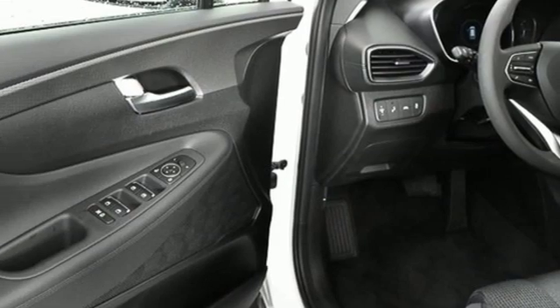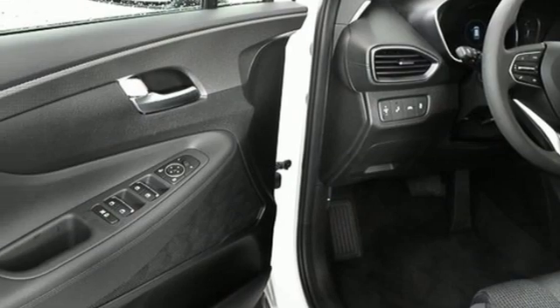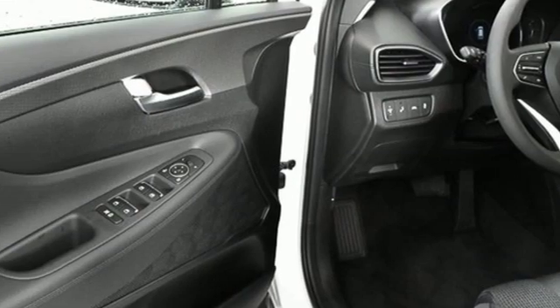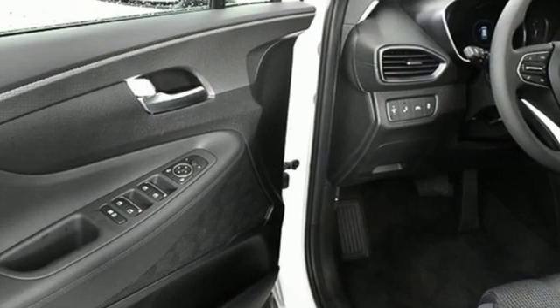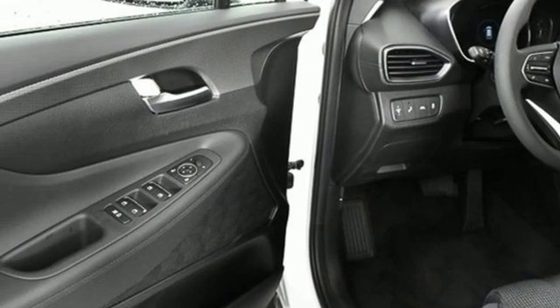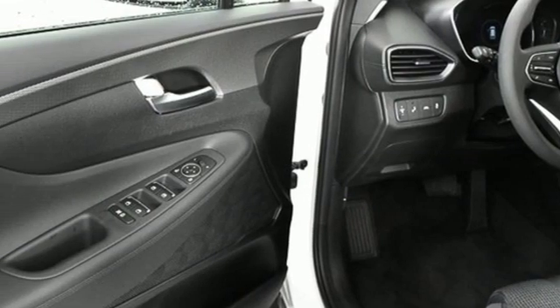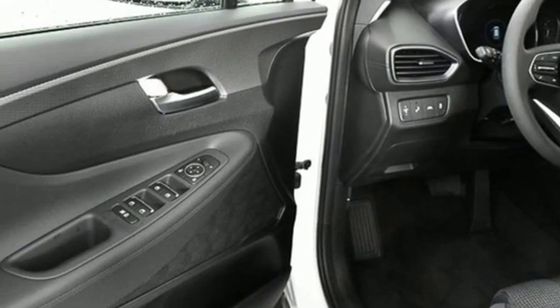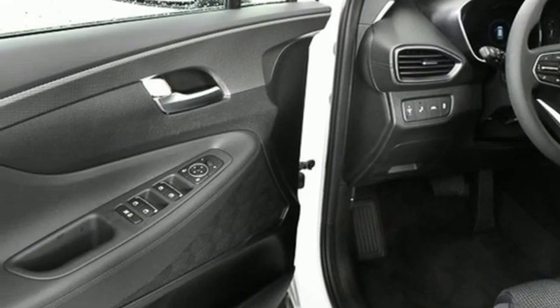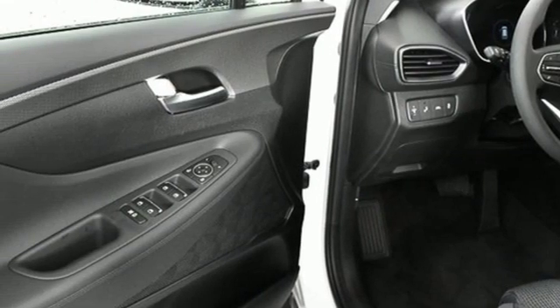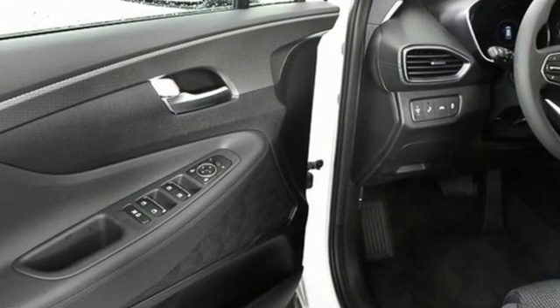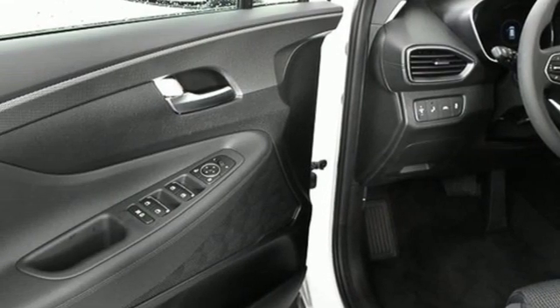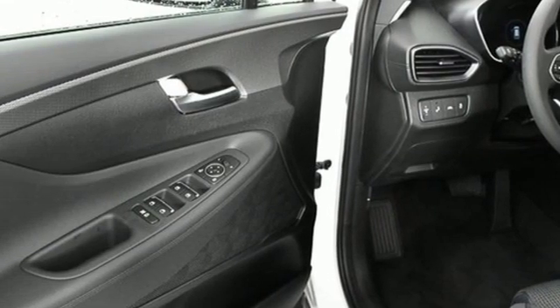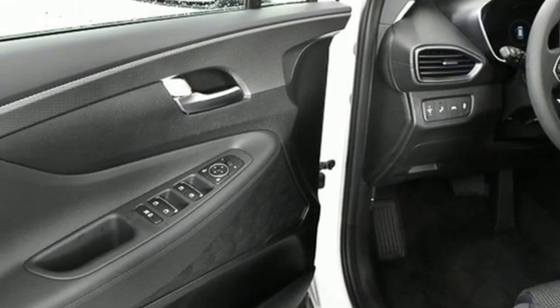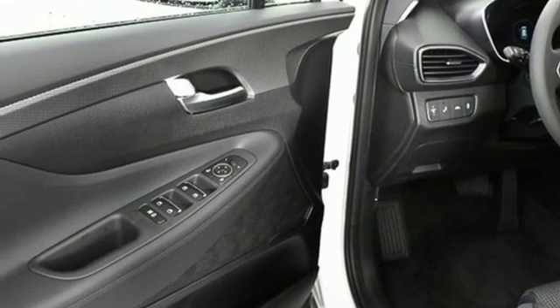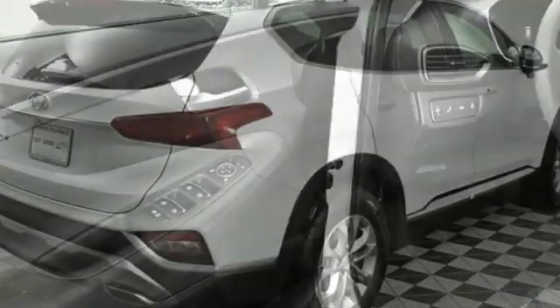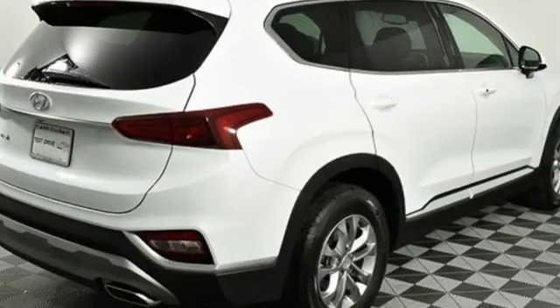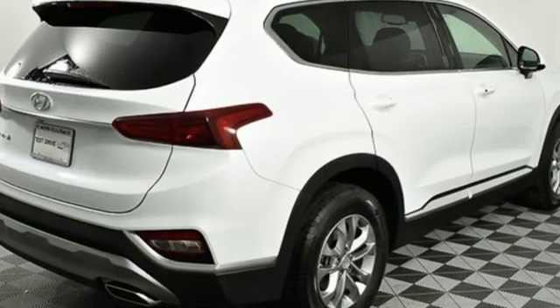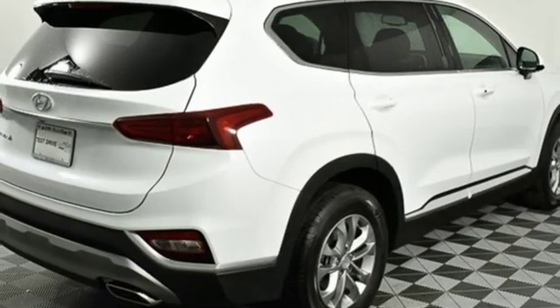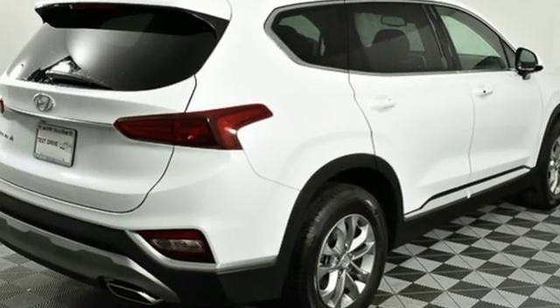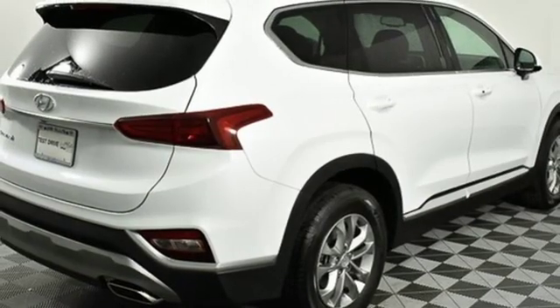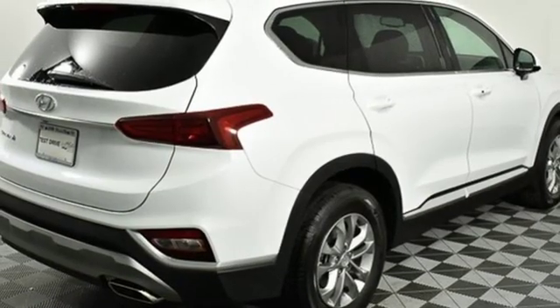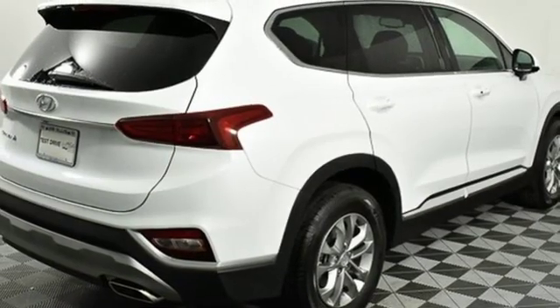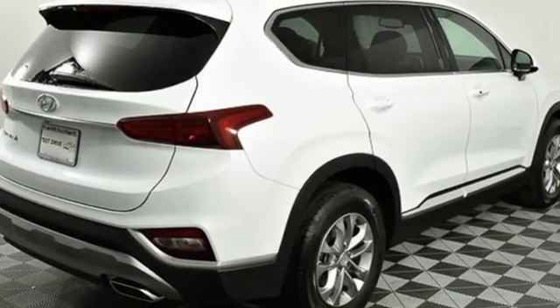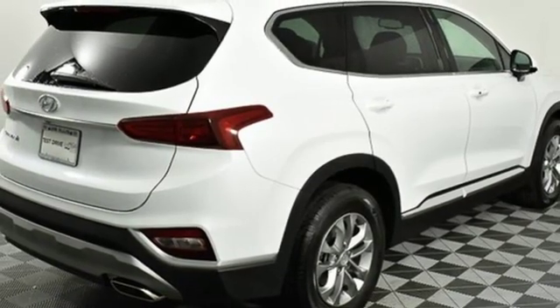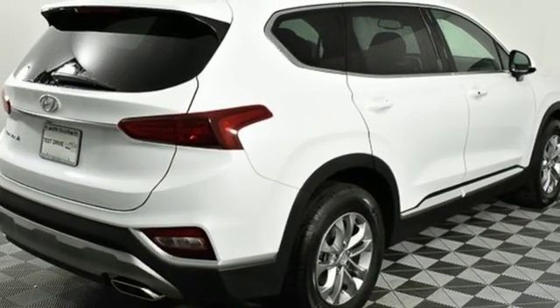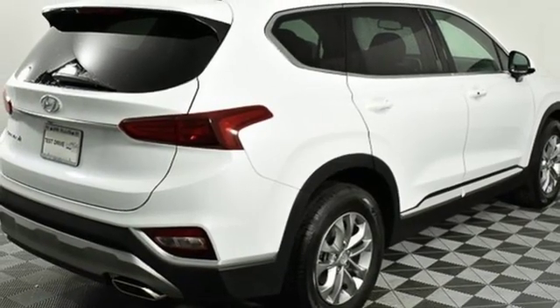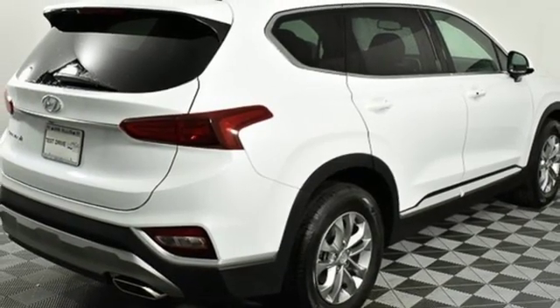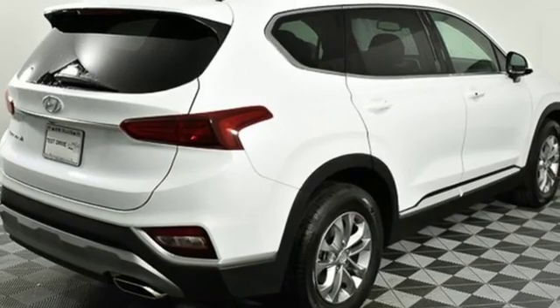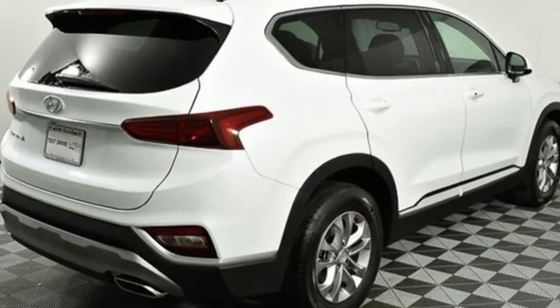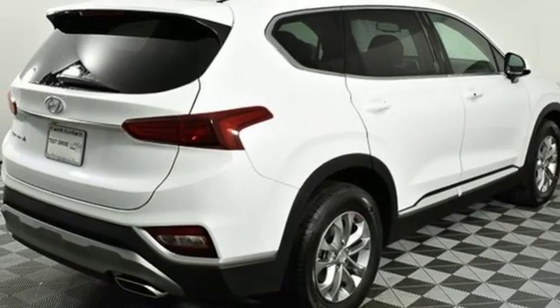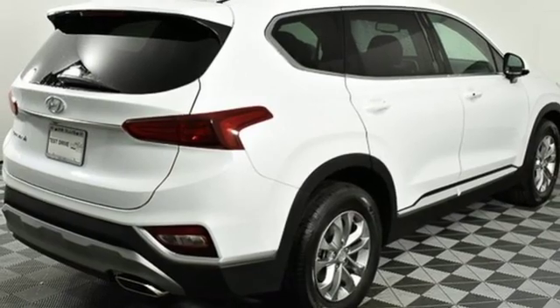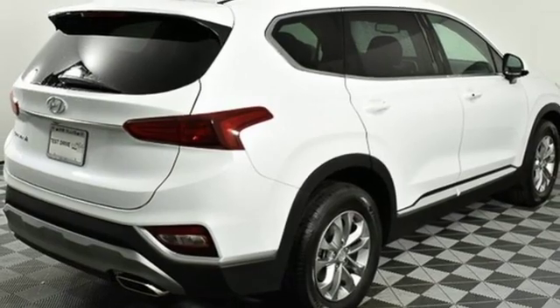And power heated mirrors. Challenging convention to find a better way — it's the Hyundai way.